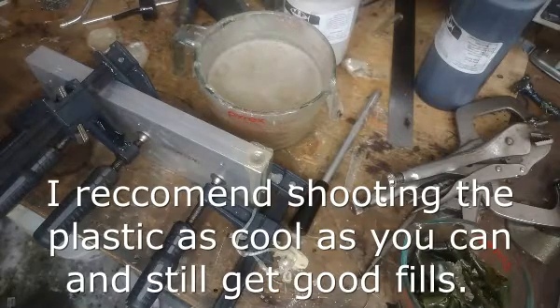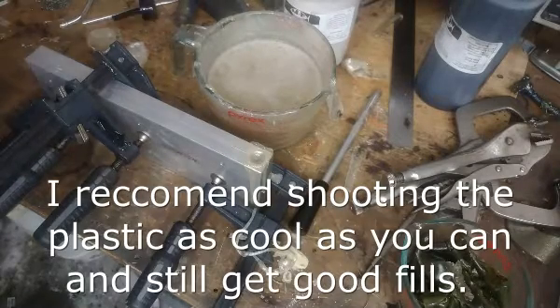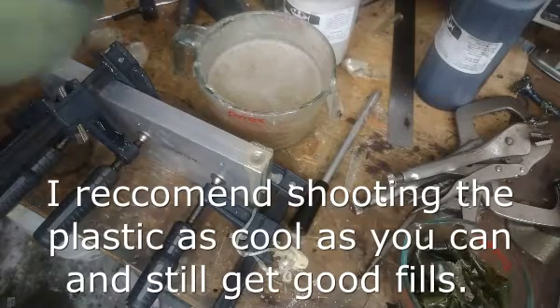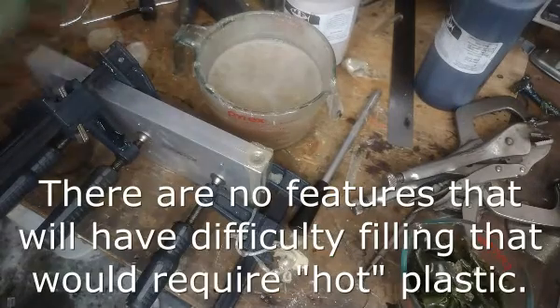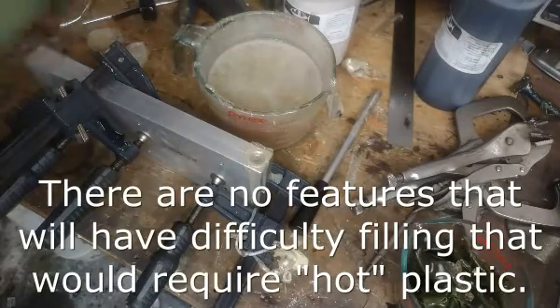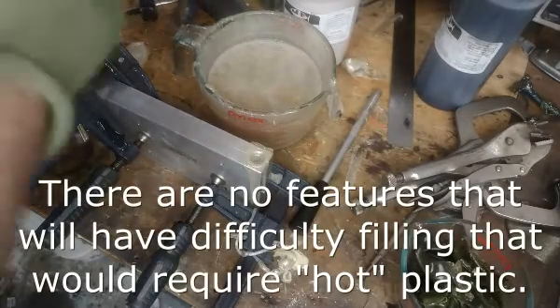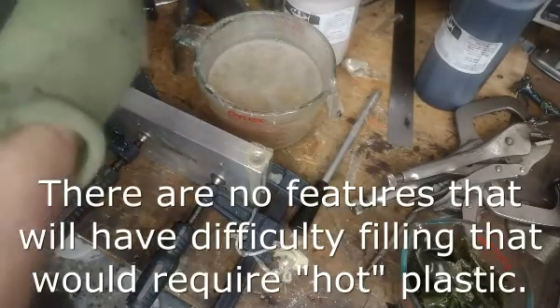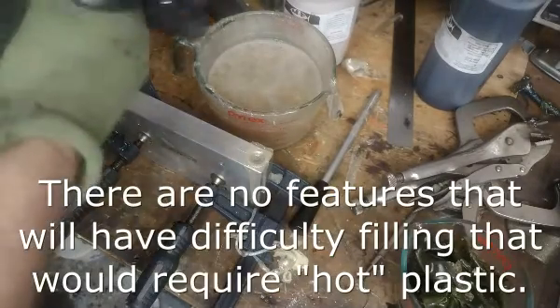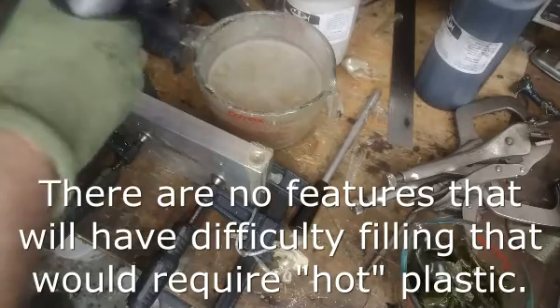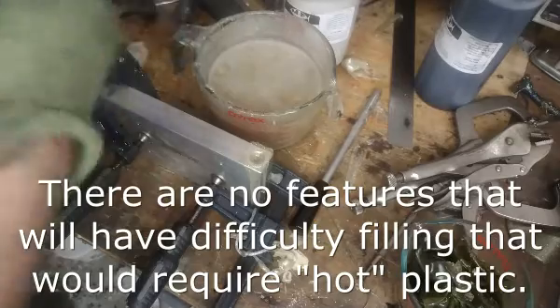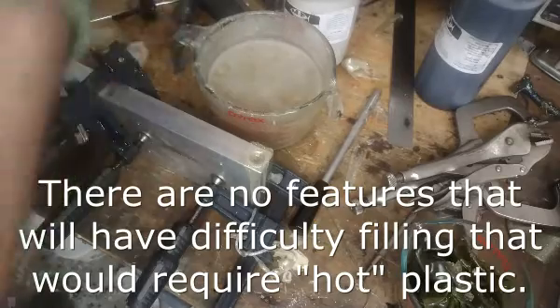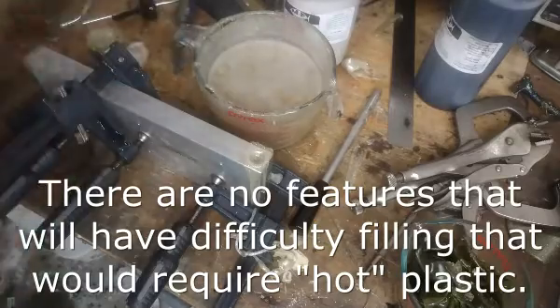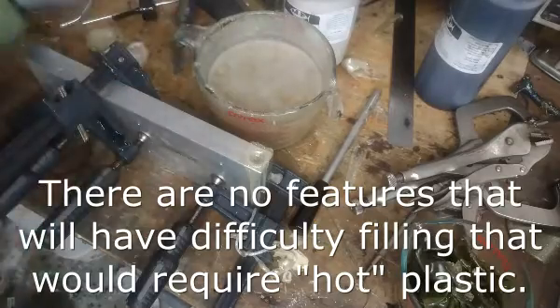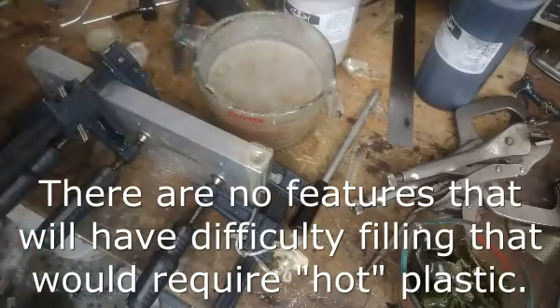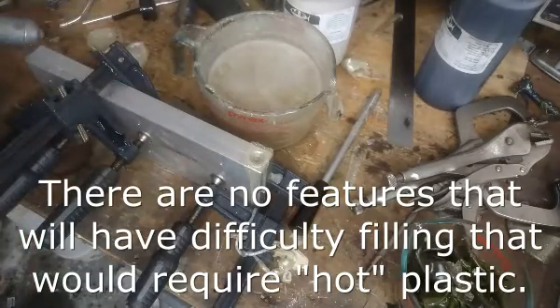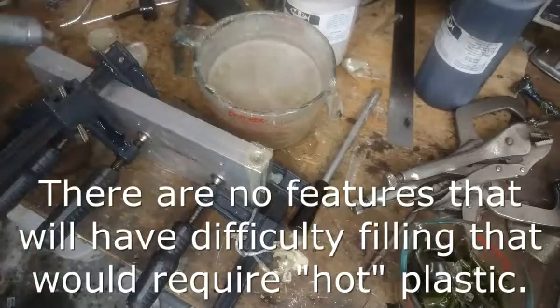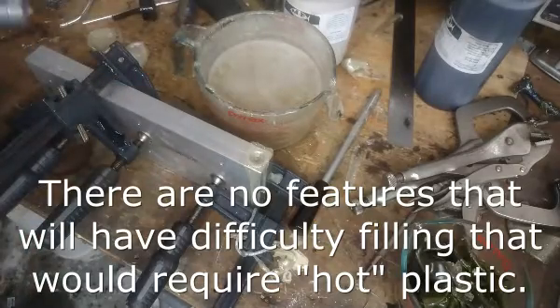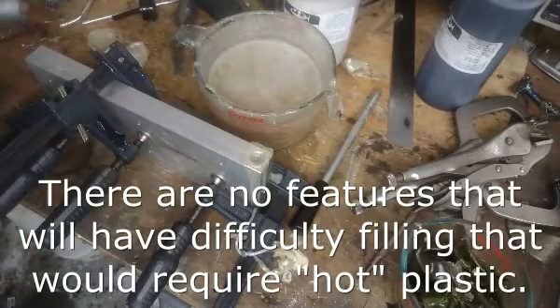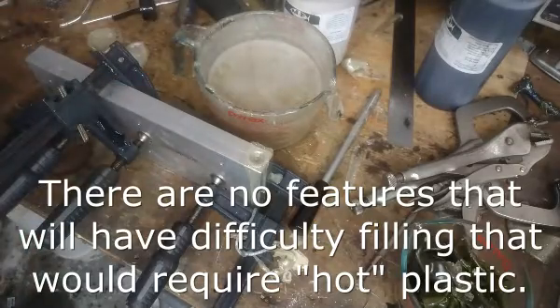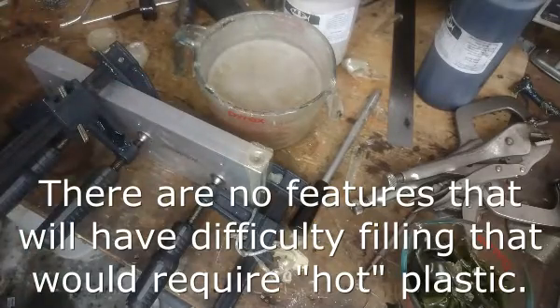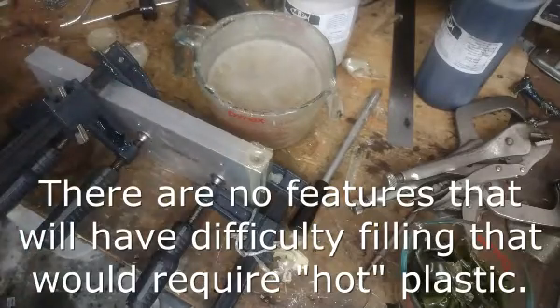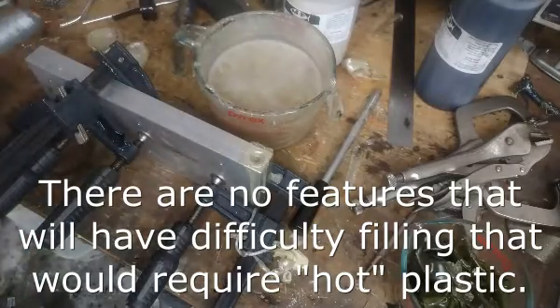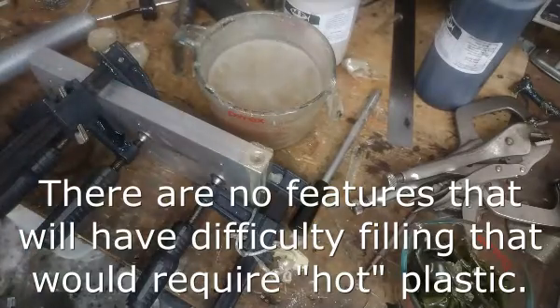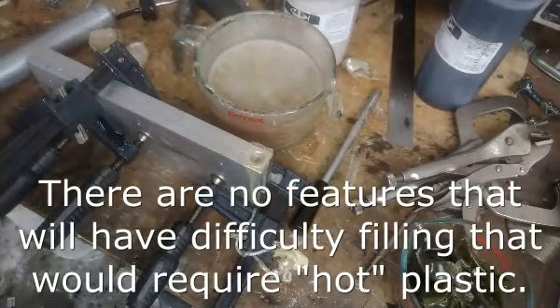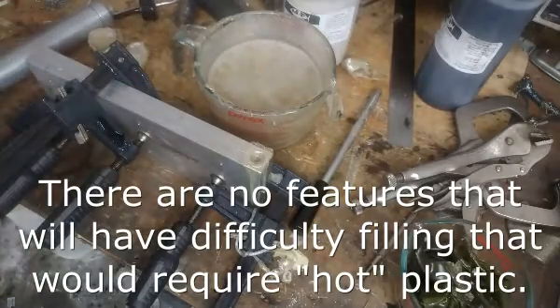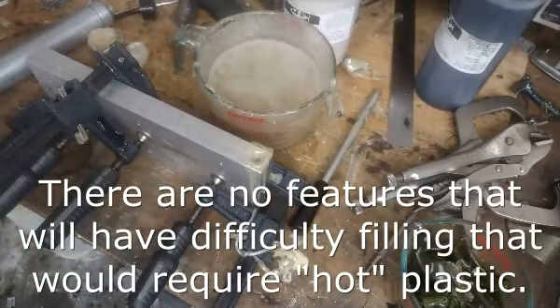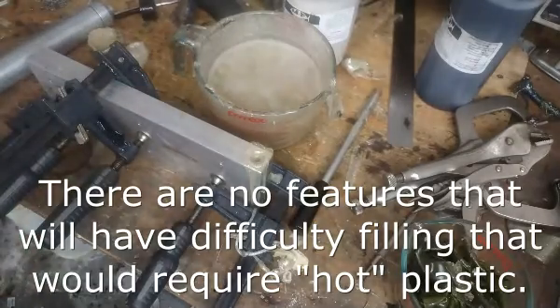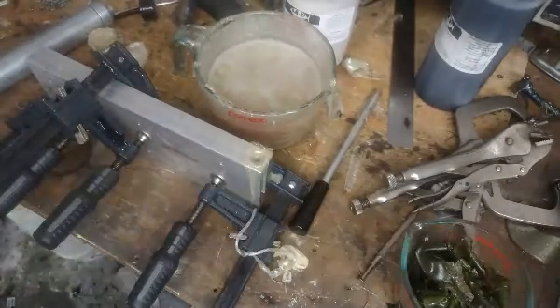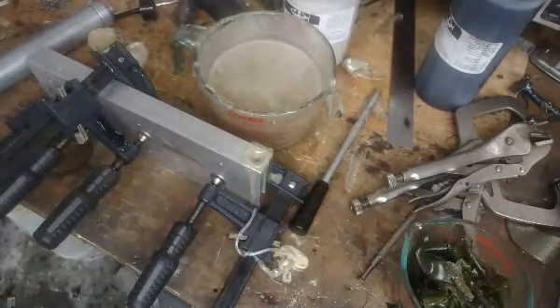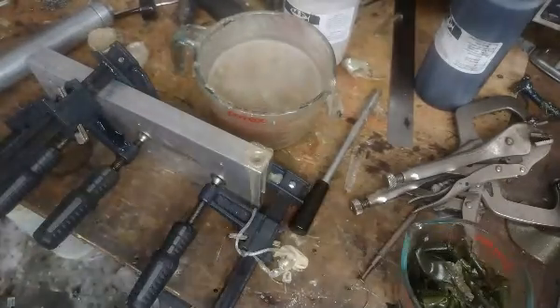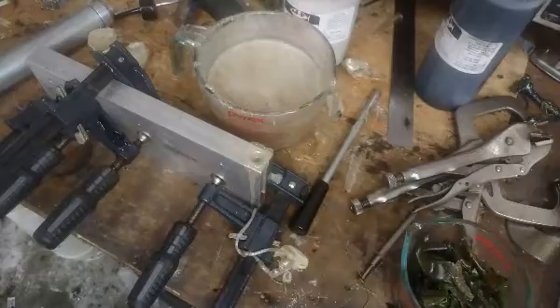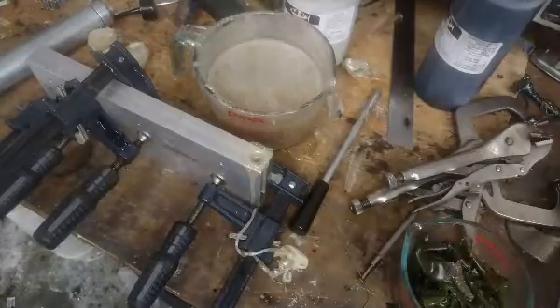I forgot to blow the snot out of the injector nozzle. All right, I'll see you guys in a little bit.